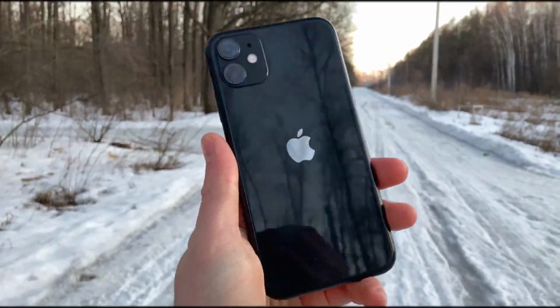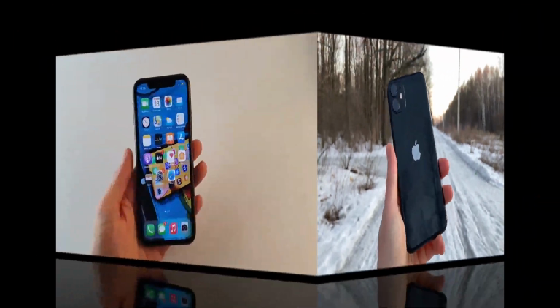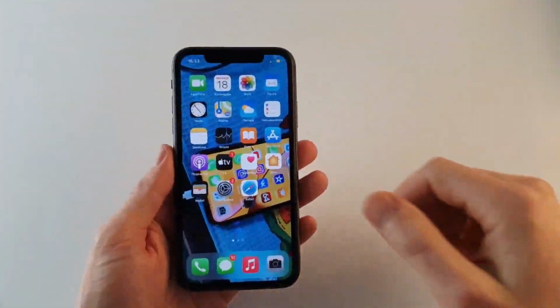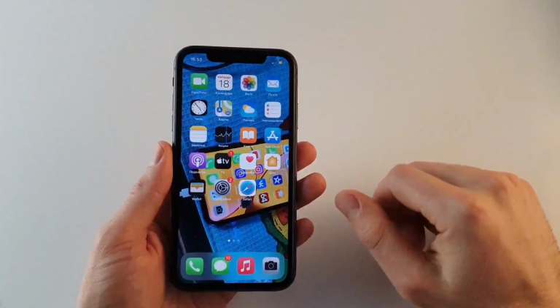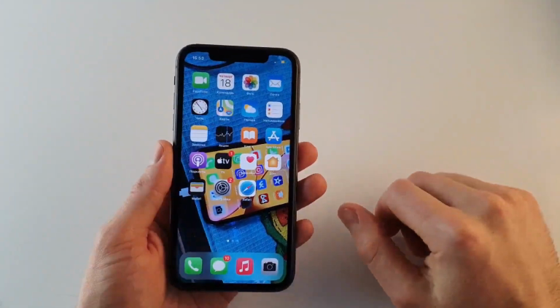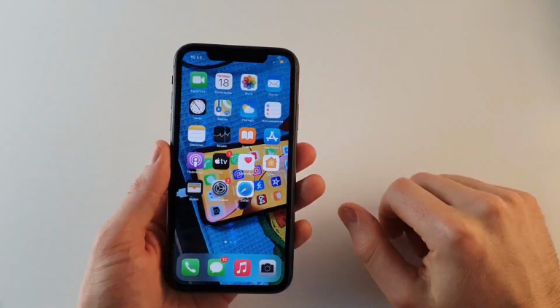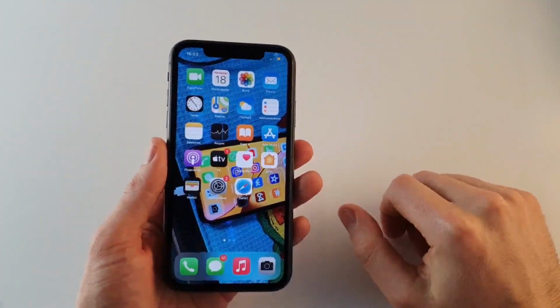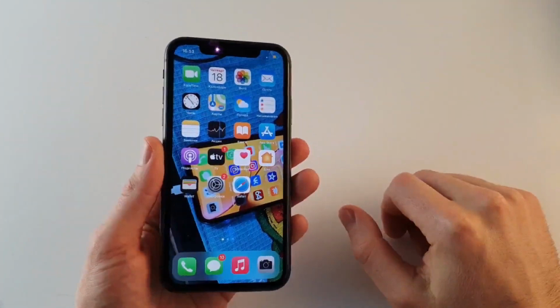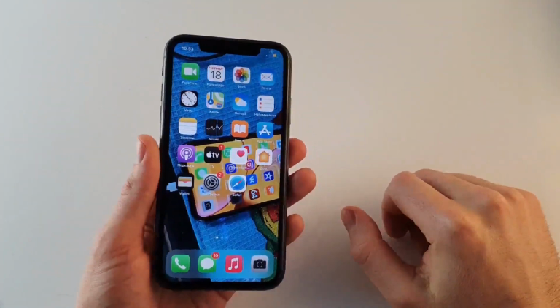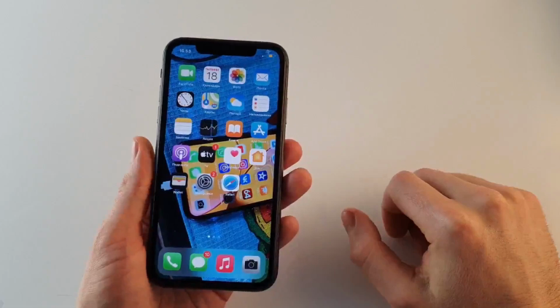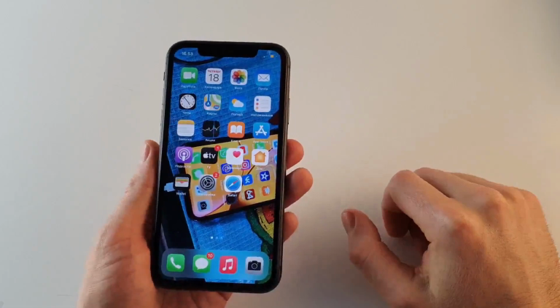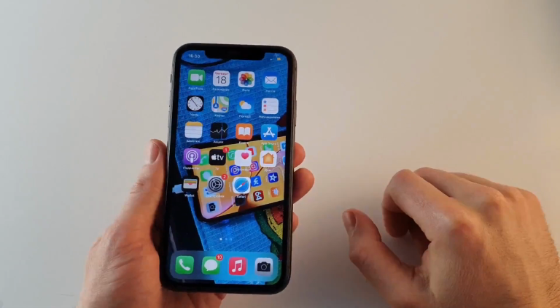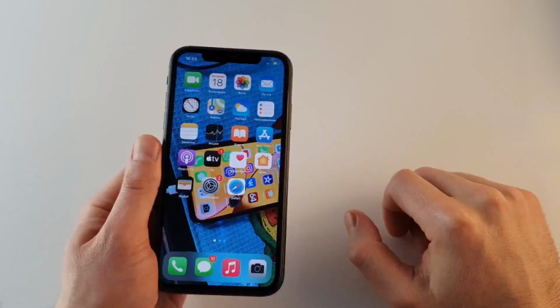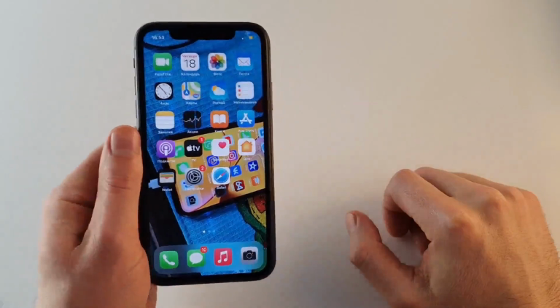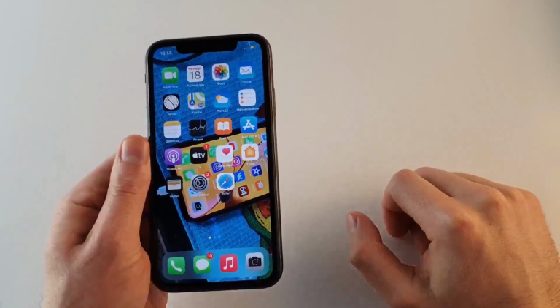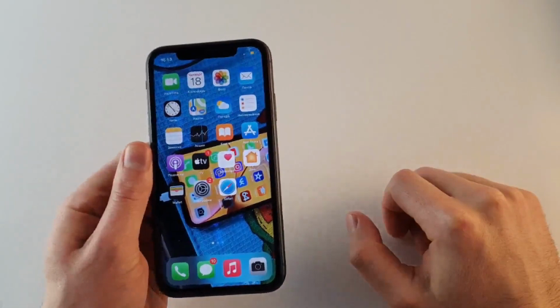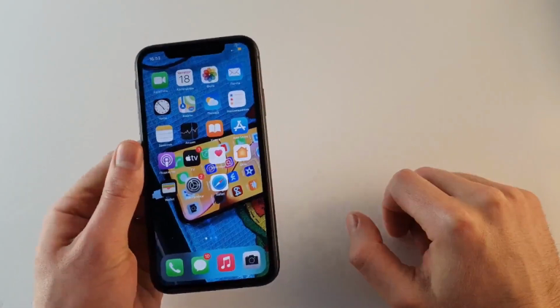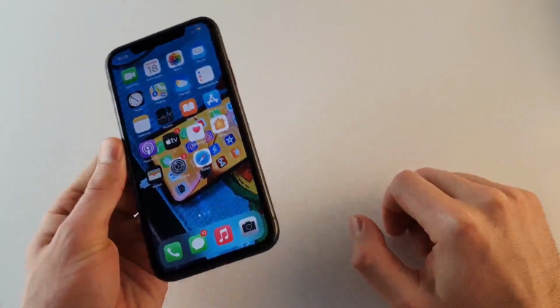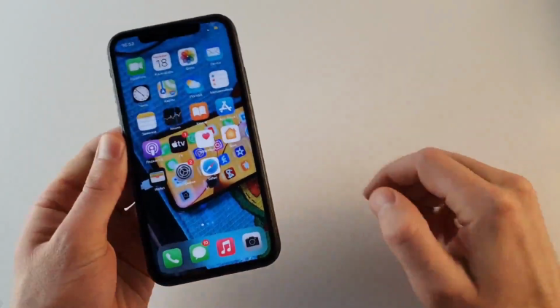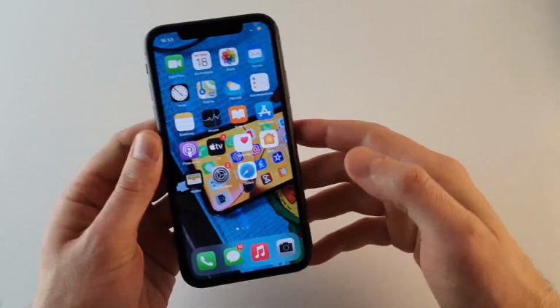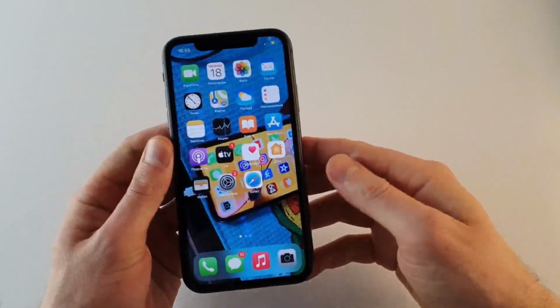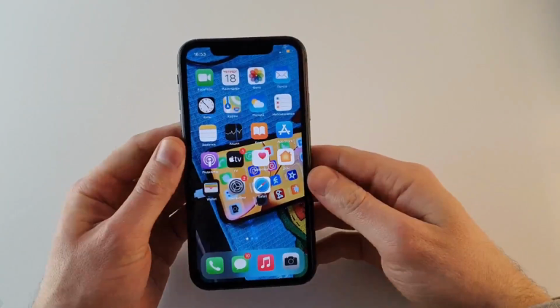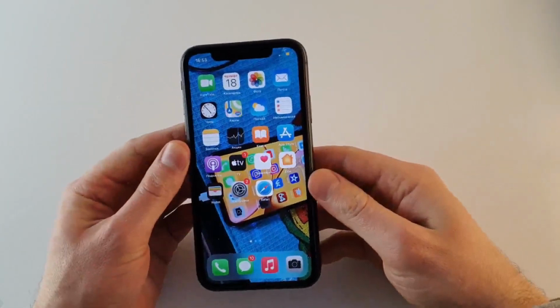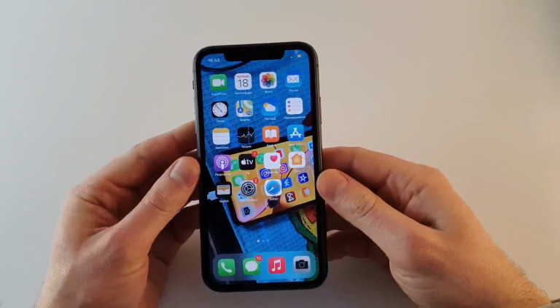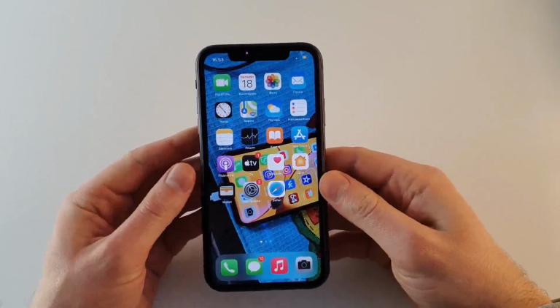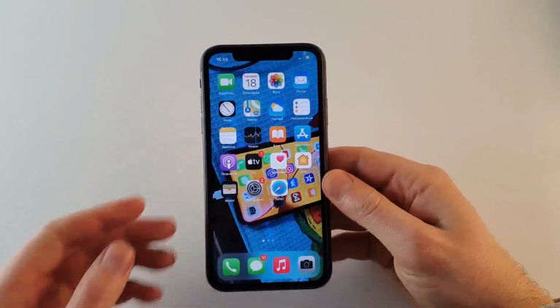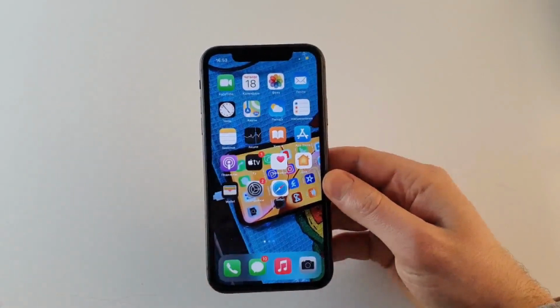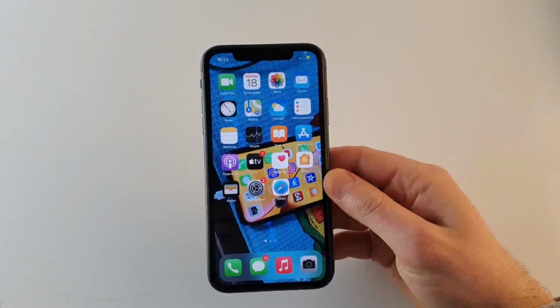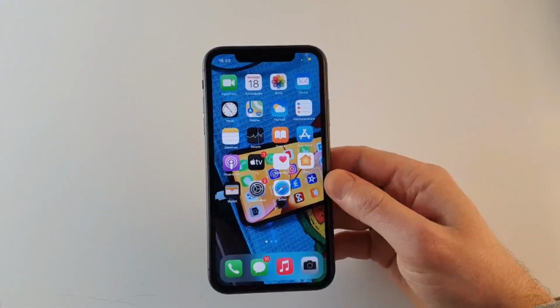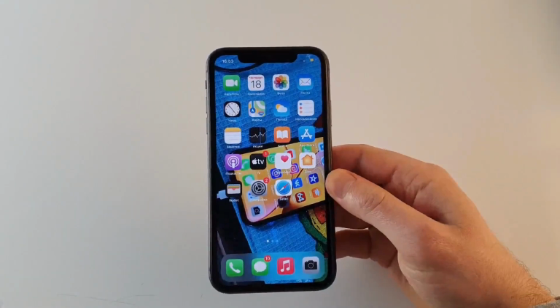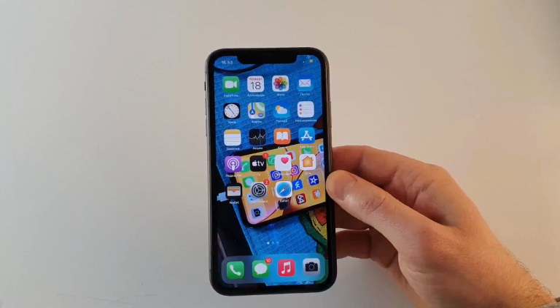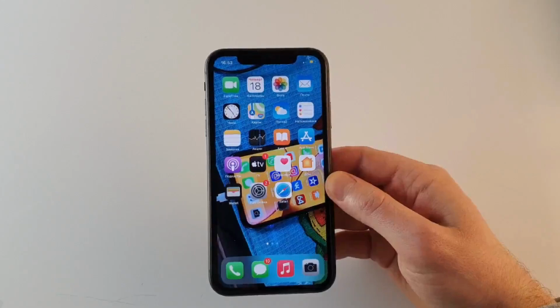Всем привет, дорогие друзья! Сегодня в этом видео я расскажу о 6 причинах, почему стоит купить именно iPhone 11 вместо iPhone XR.